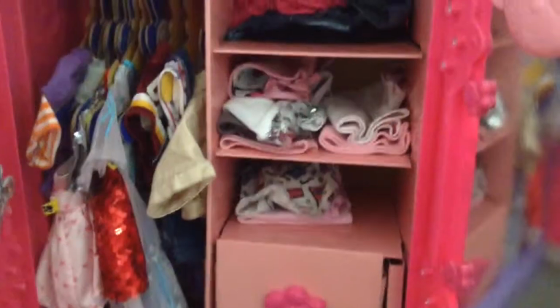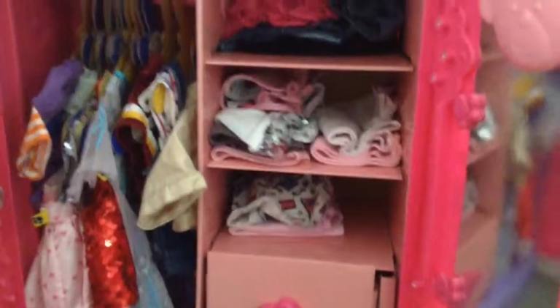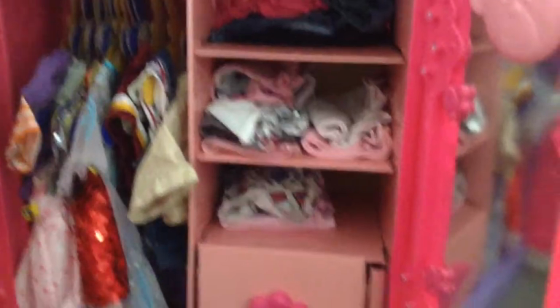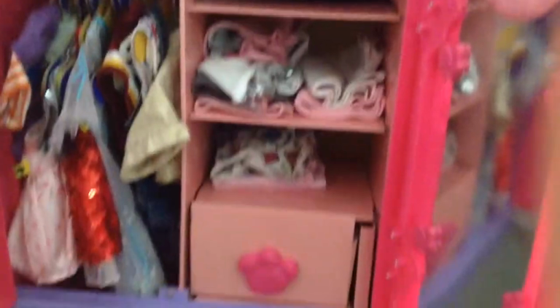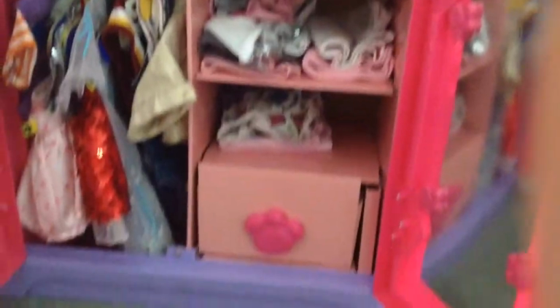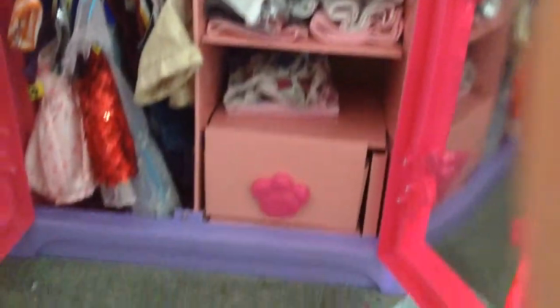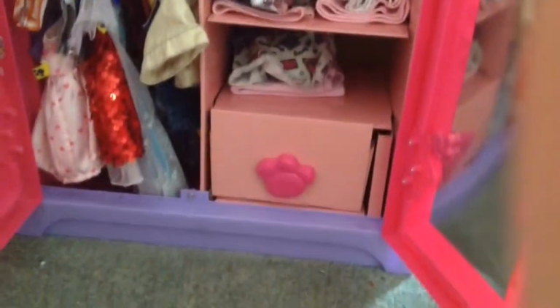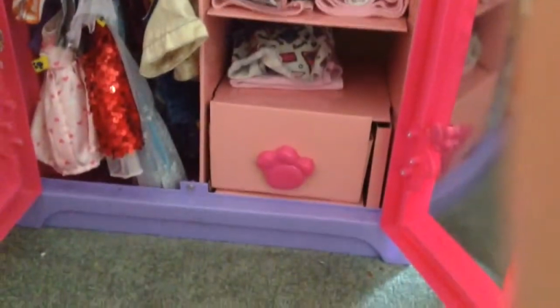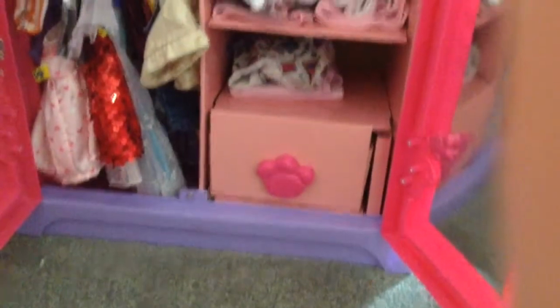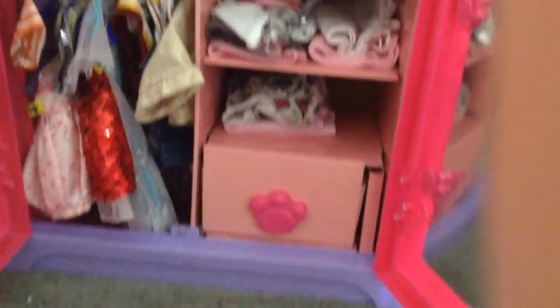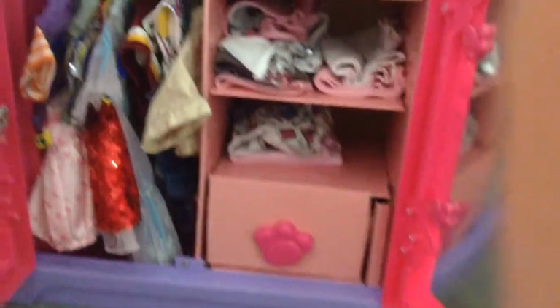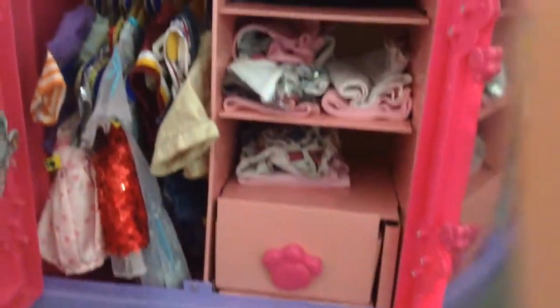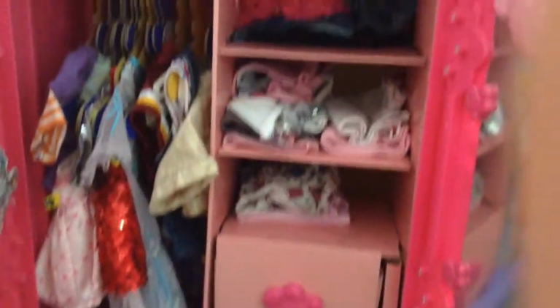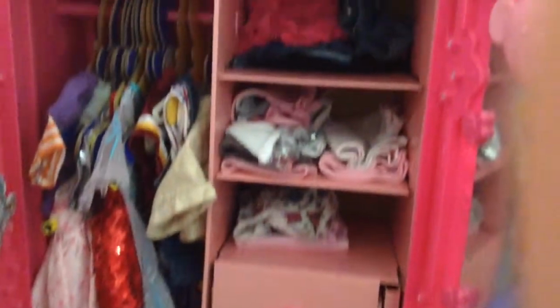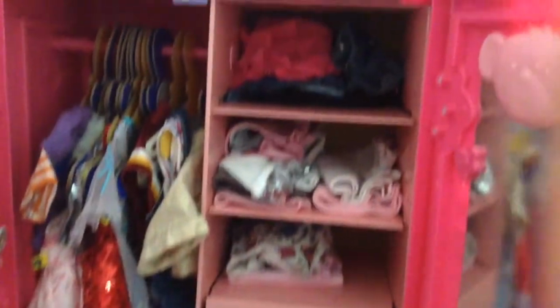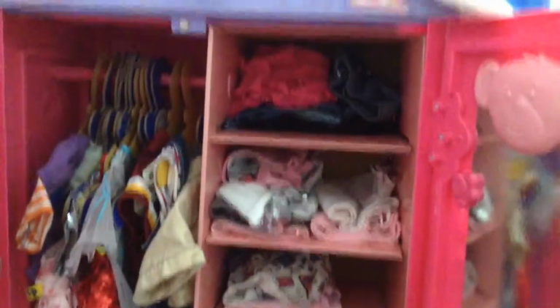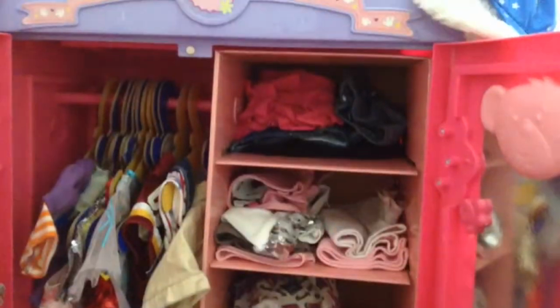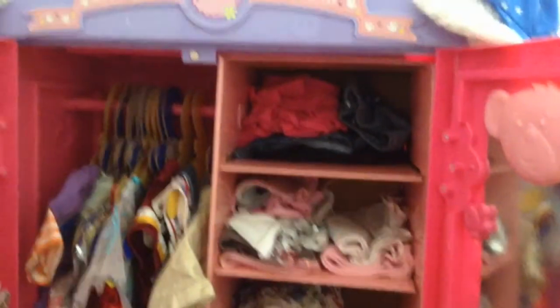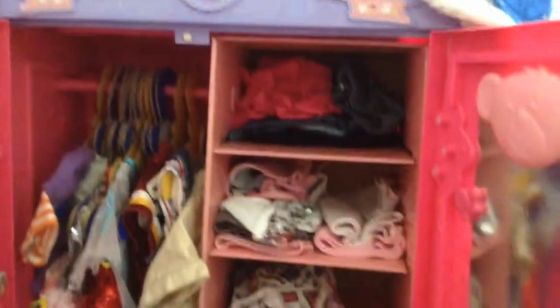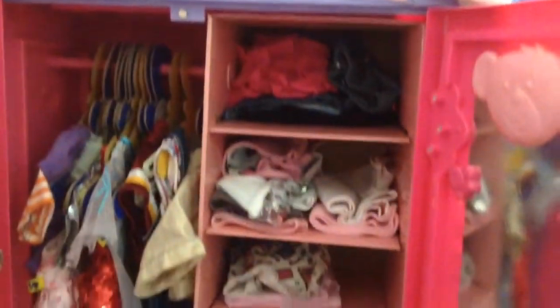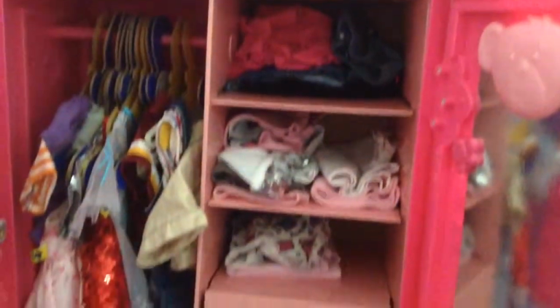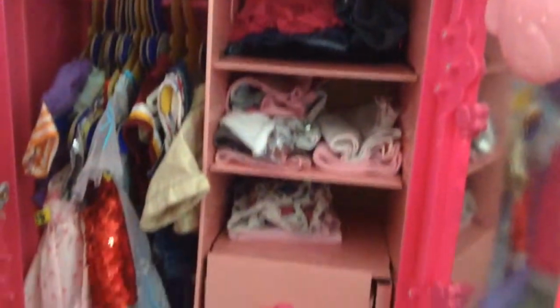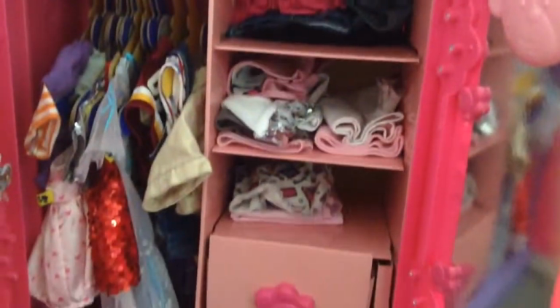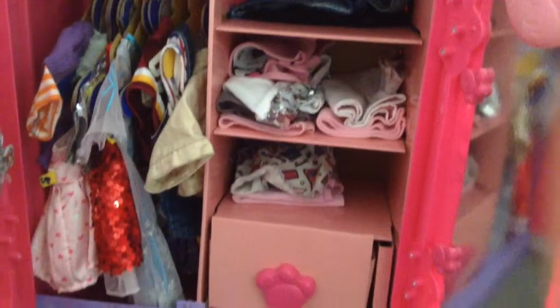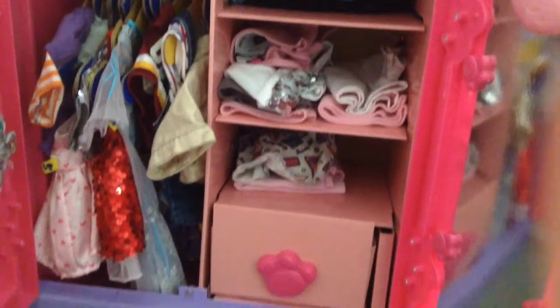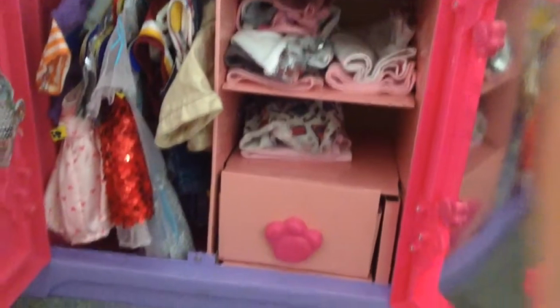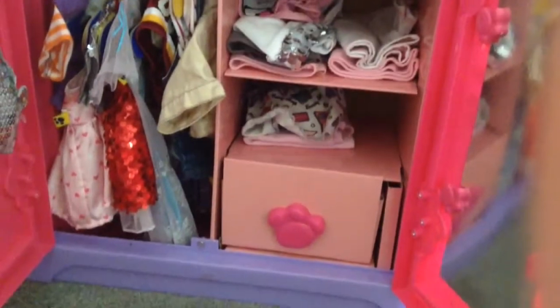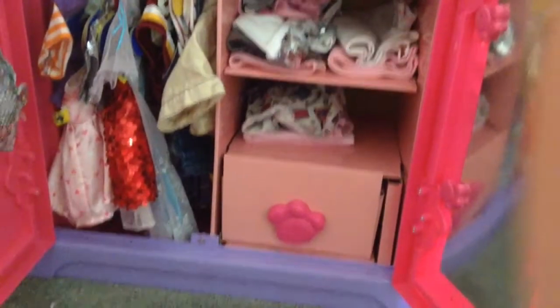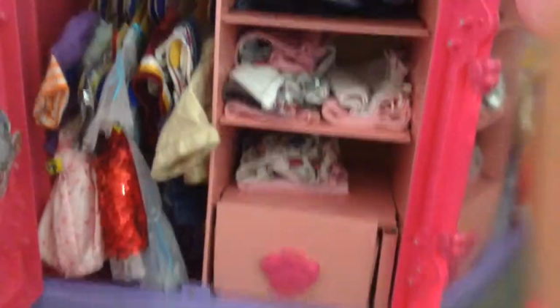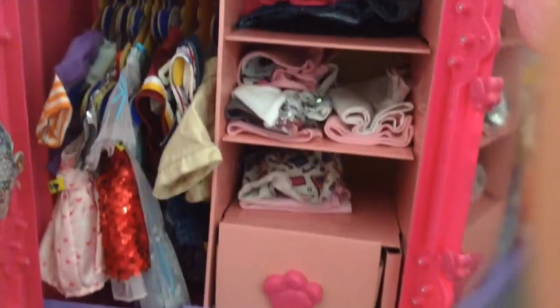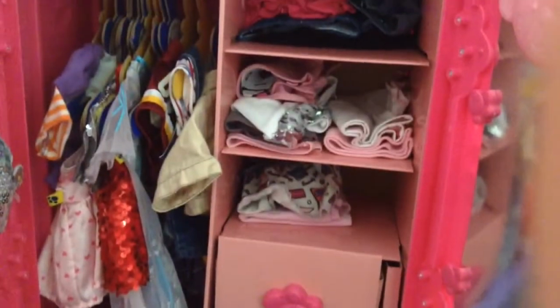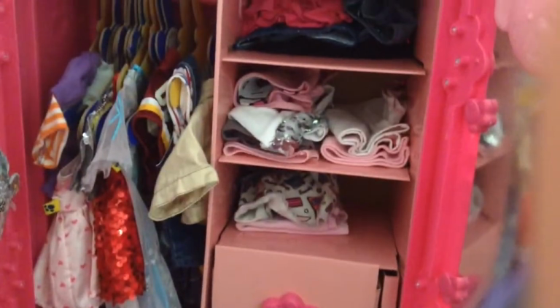Hey guys, so today I'm just going to be showing you my Build-A-Bear Closet, and I'm also going to be doing a little review of my Build-A-Bear Closet.